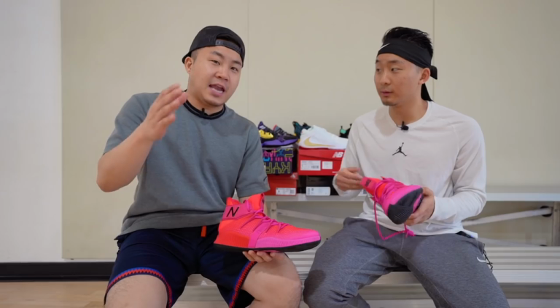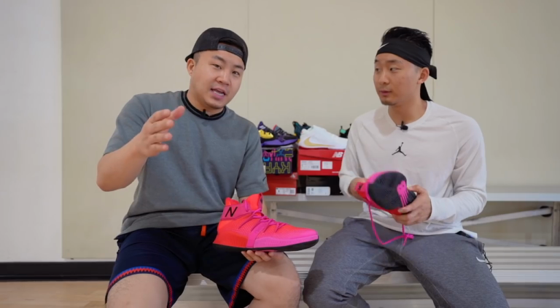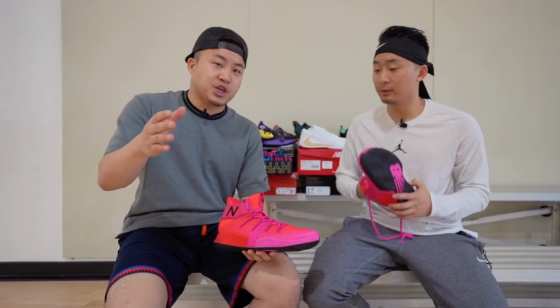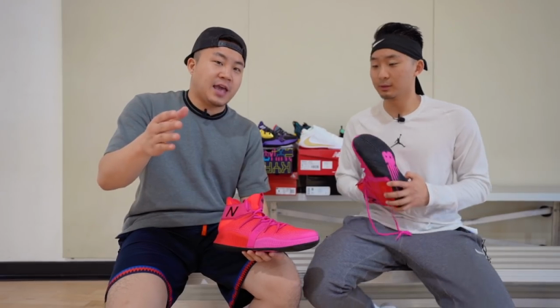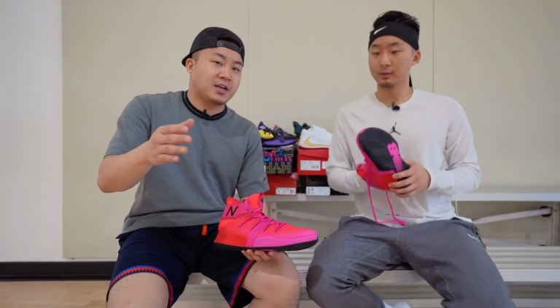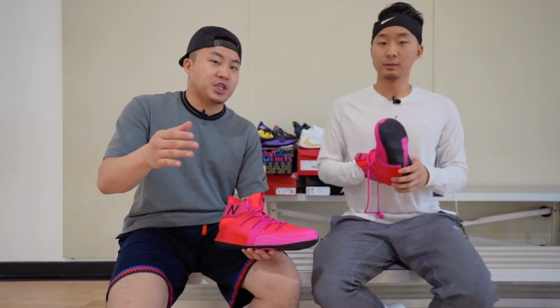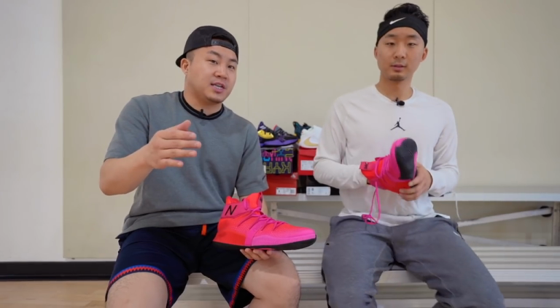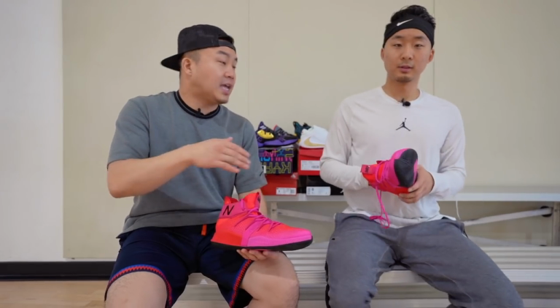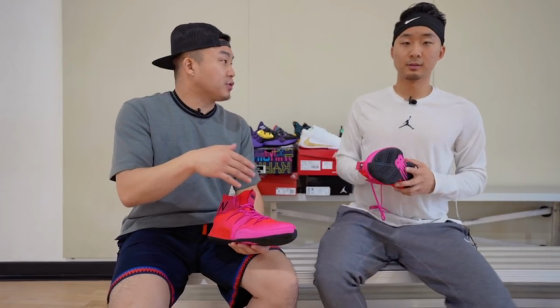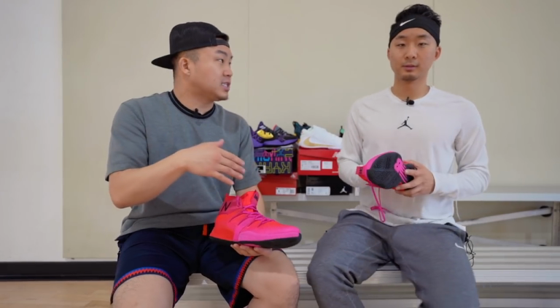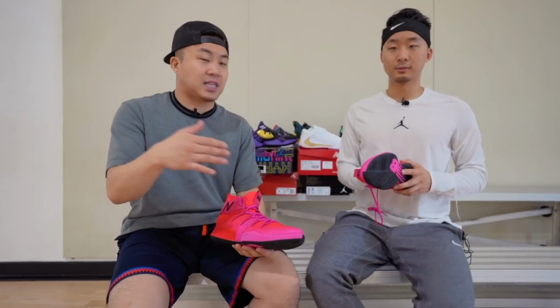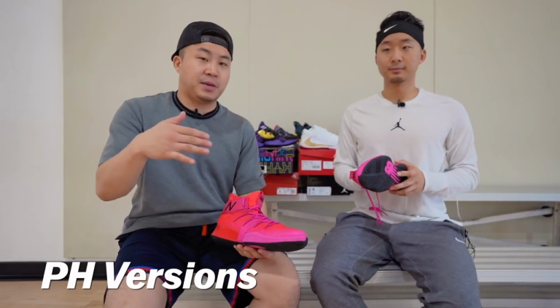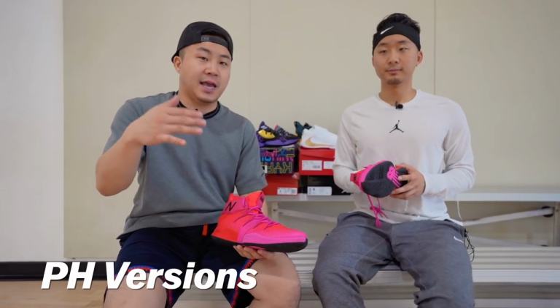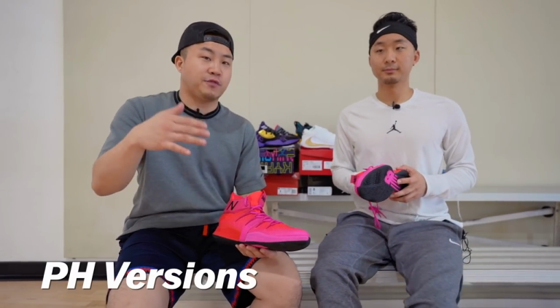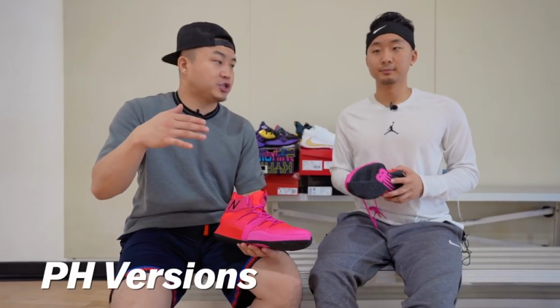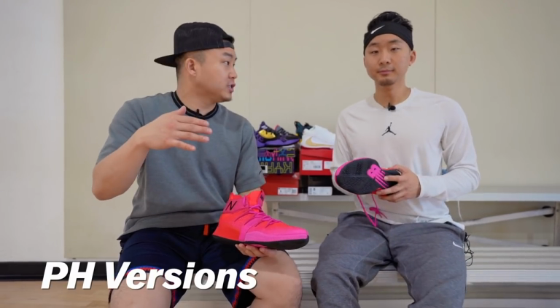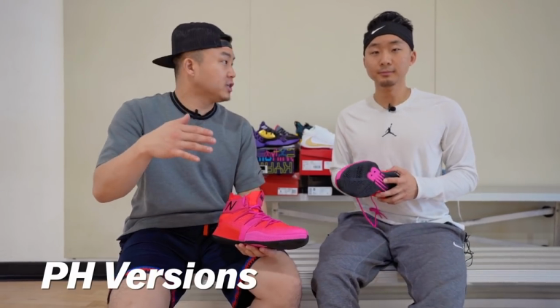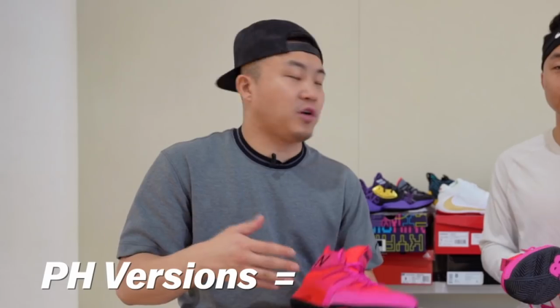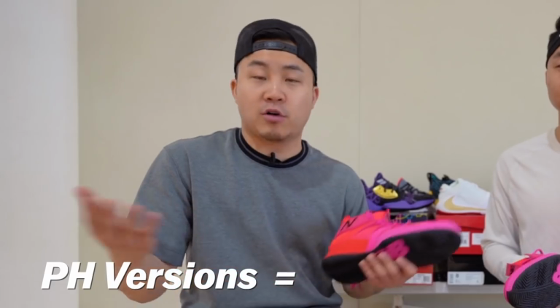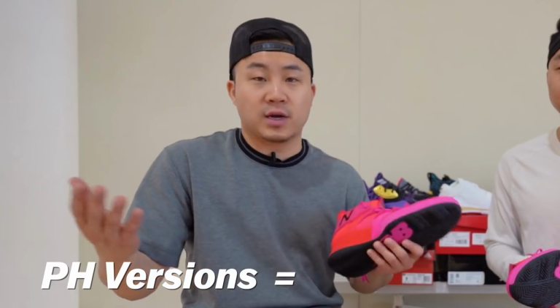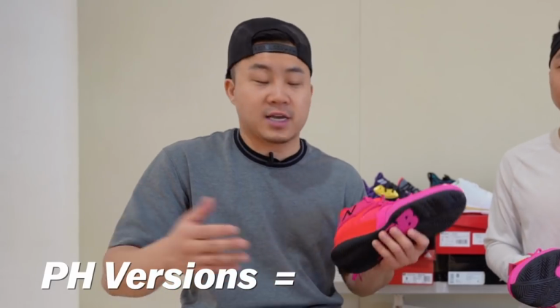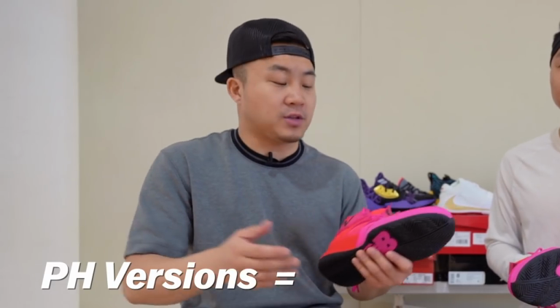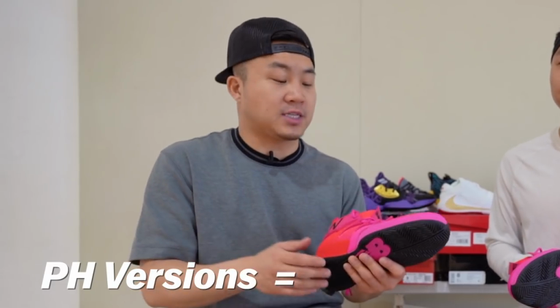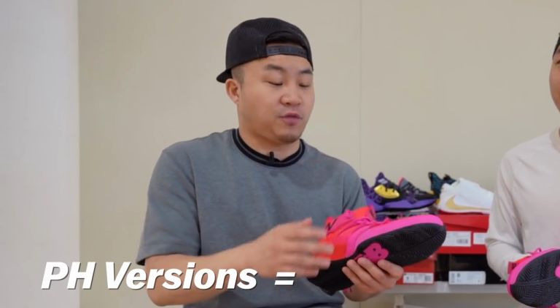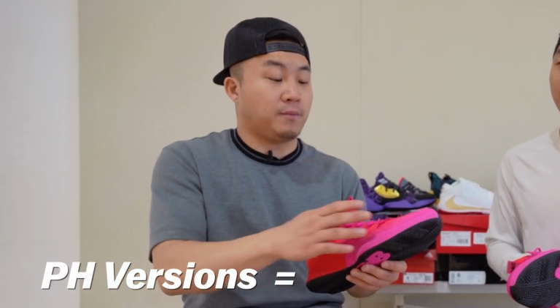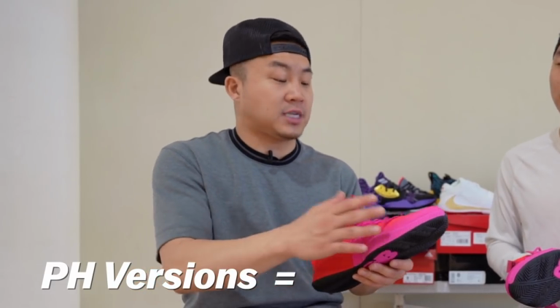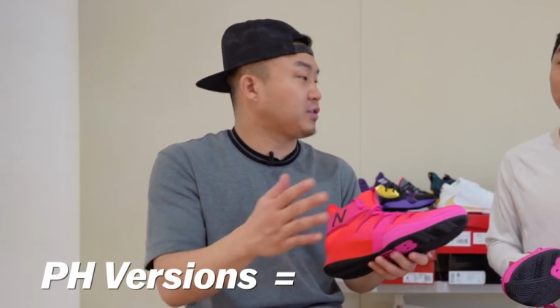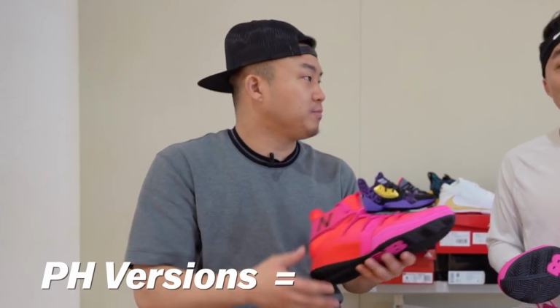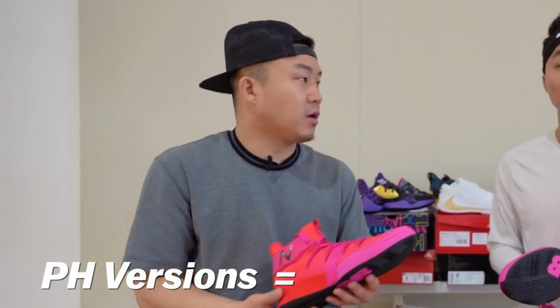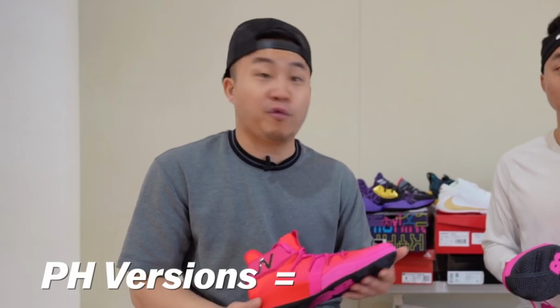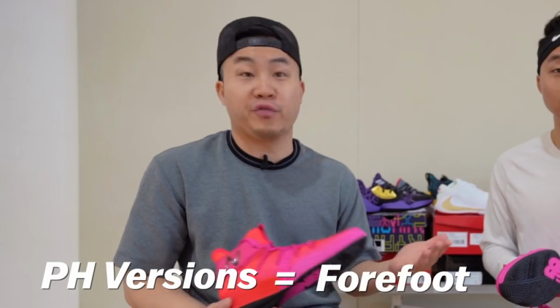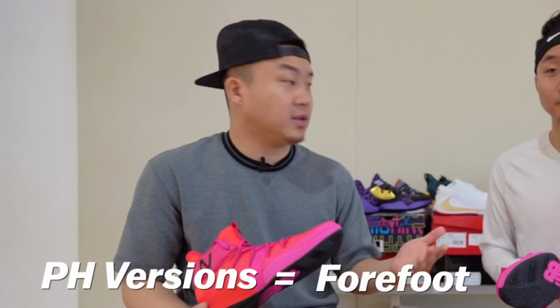In Asia, Nike releases PH versions — I don't know exactly what that stands for, but it sounds like it stands for forefoot.